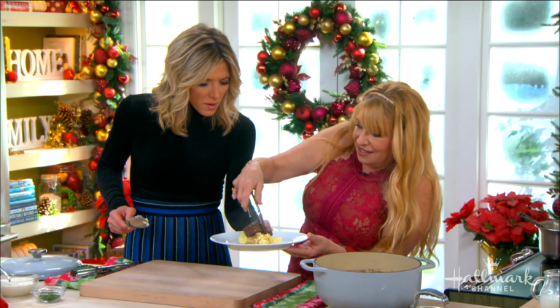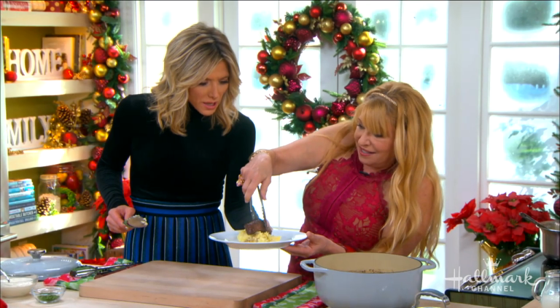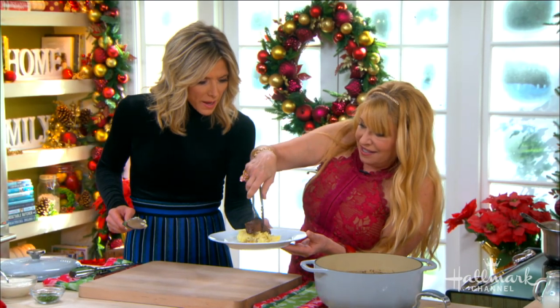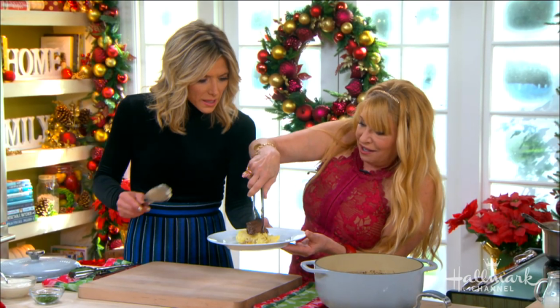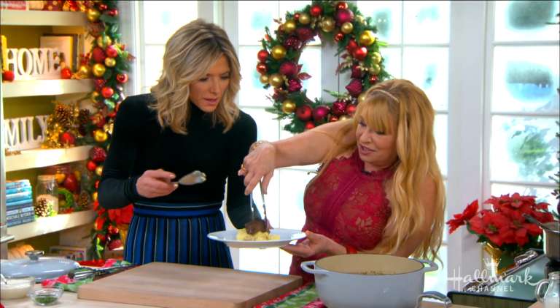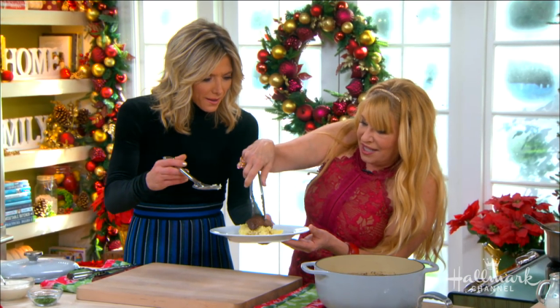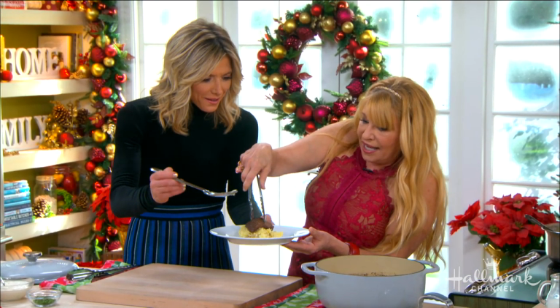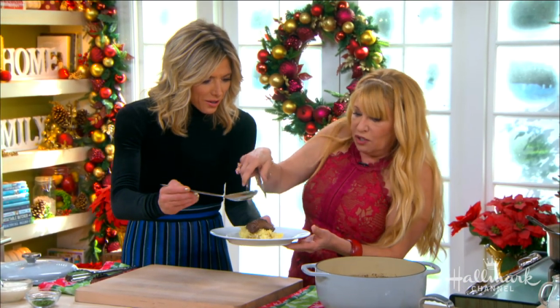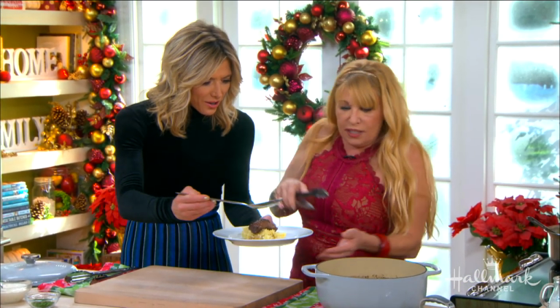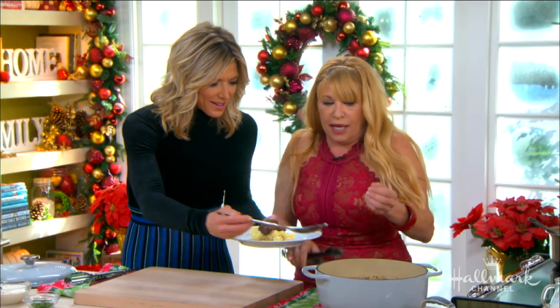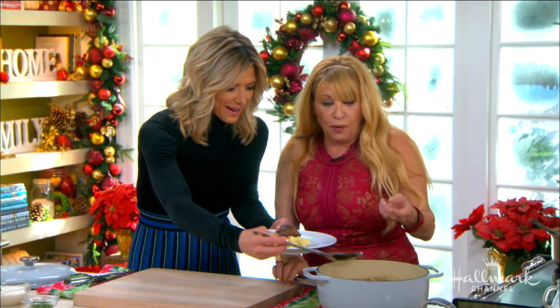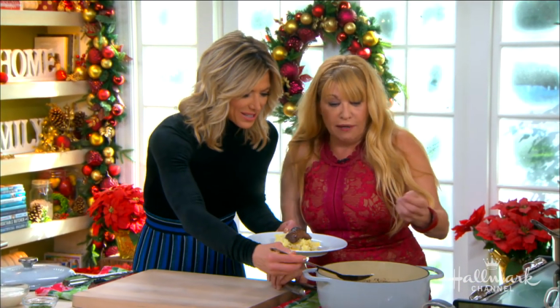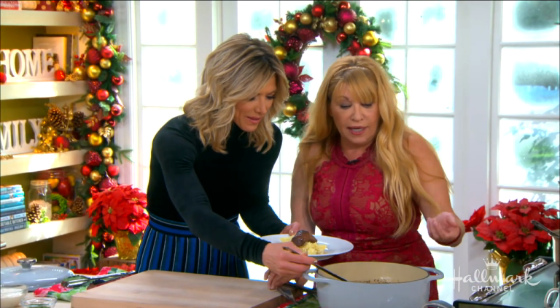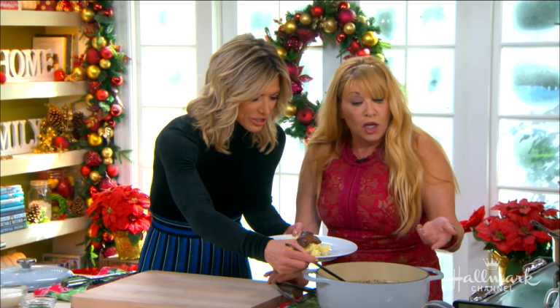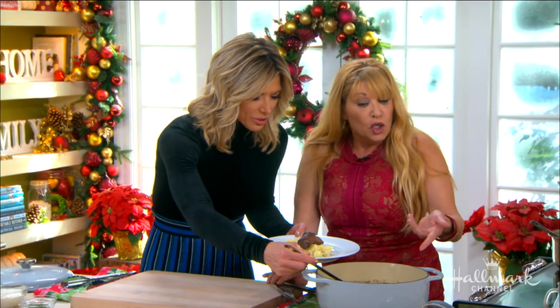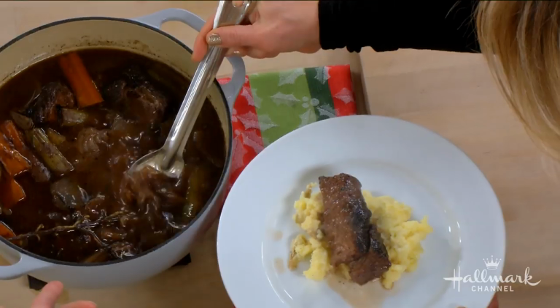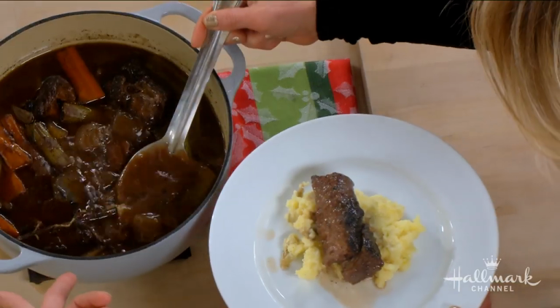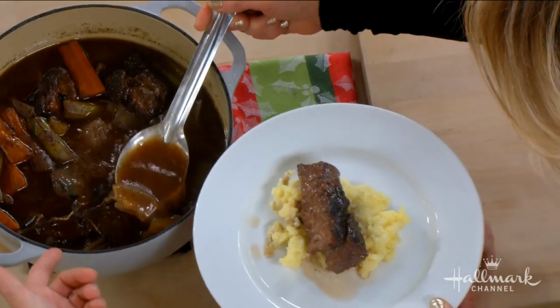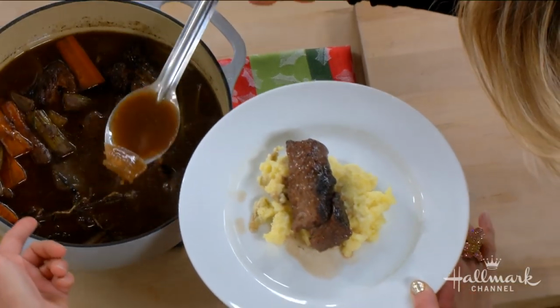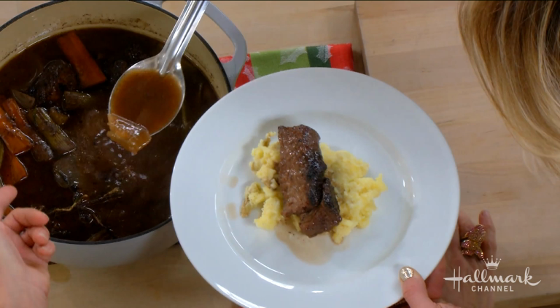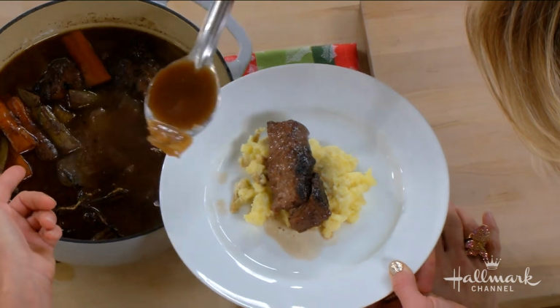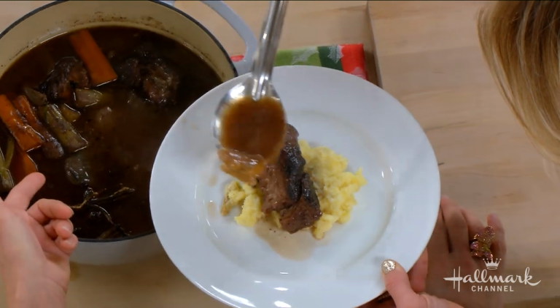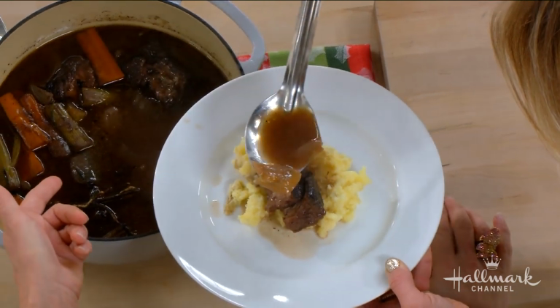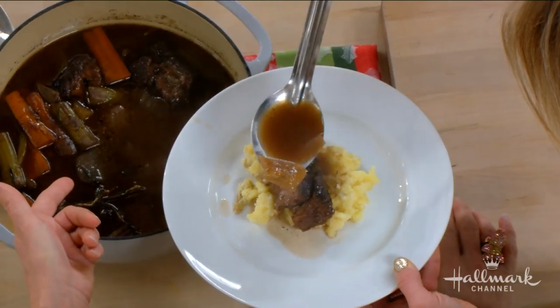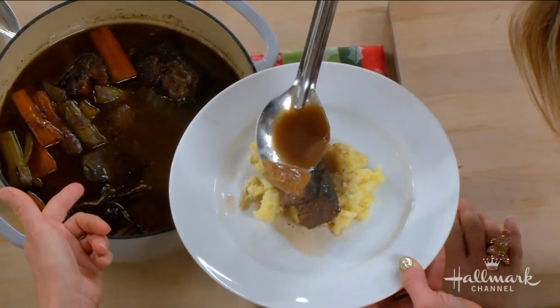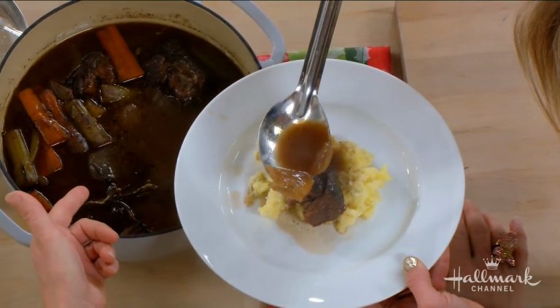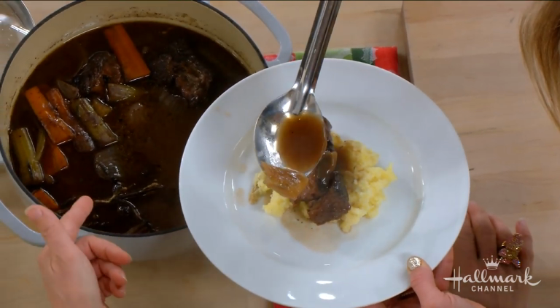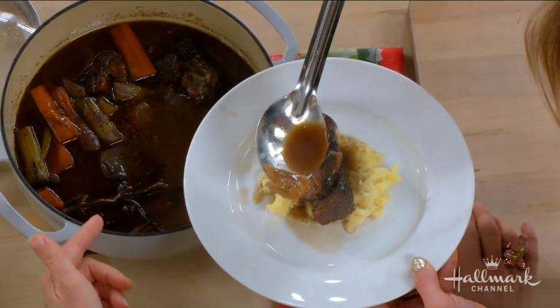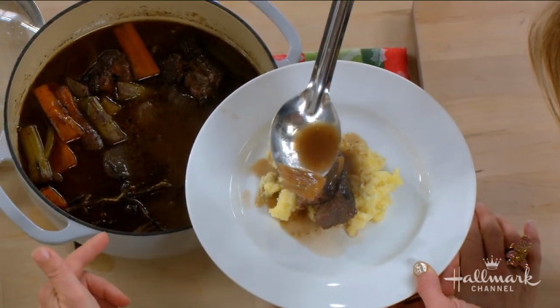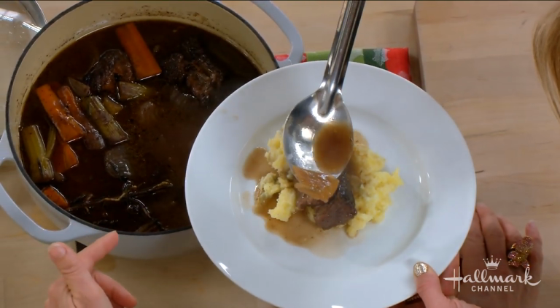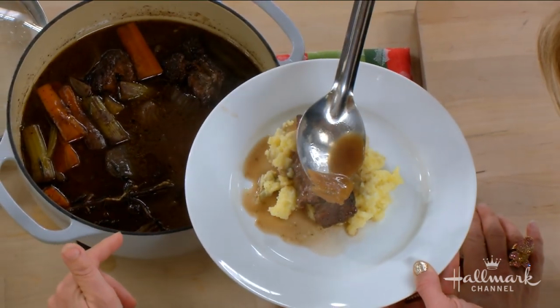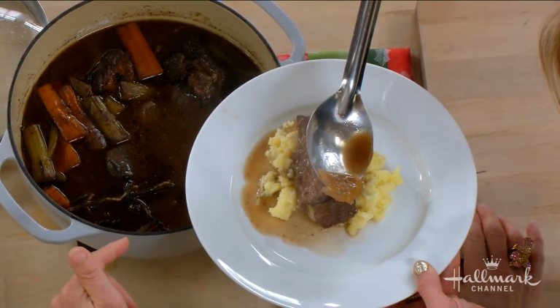Oh my gosh, Betty — see that? And then you want some of that gravy; I need some of that juice. You've got some of those beautiful vegetables. It's absolutely delicious.